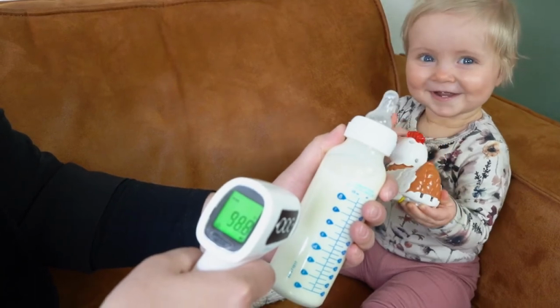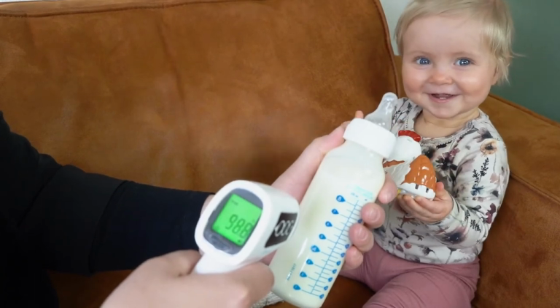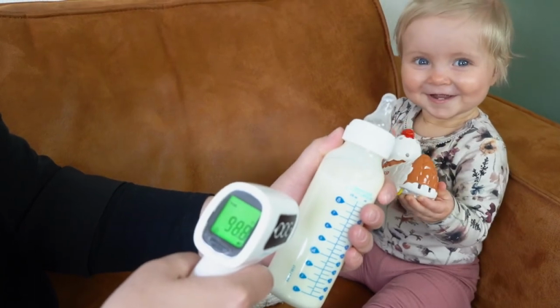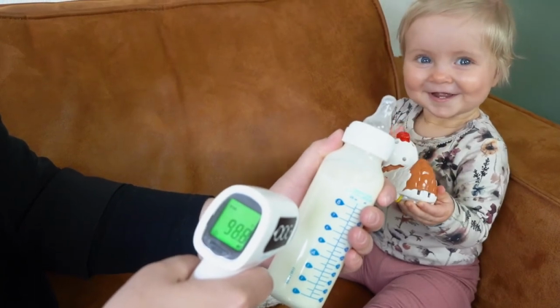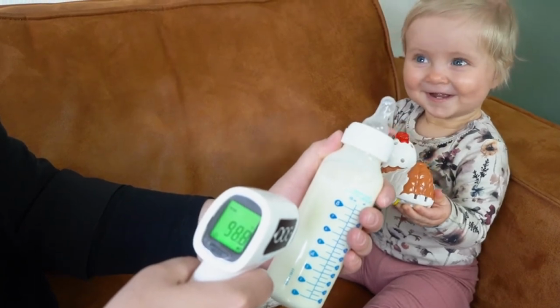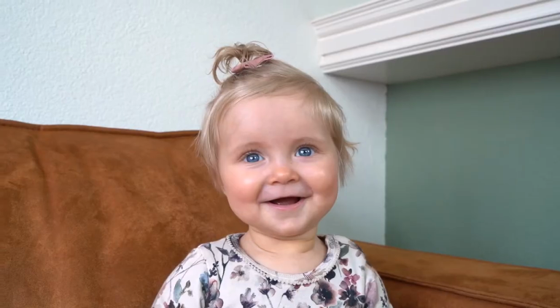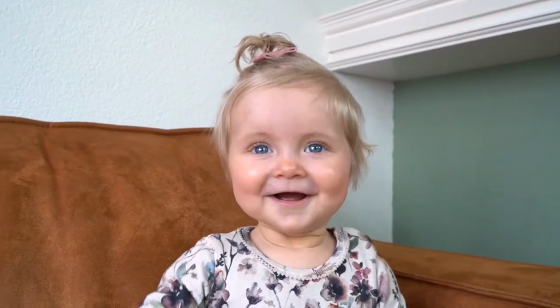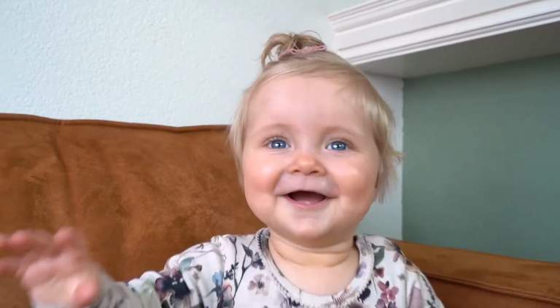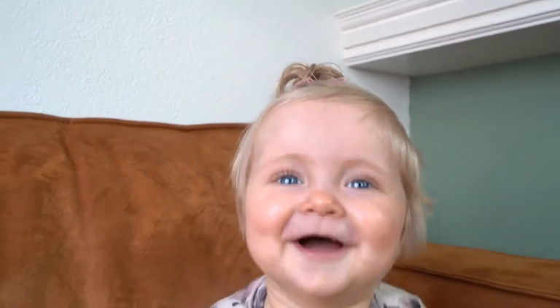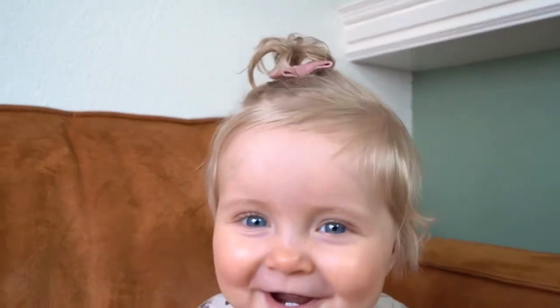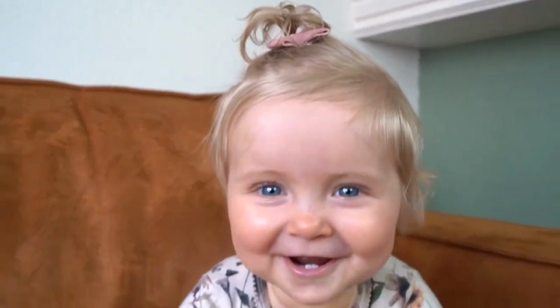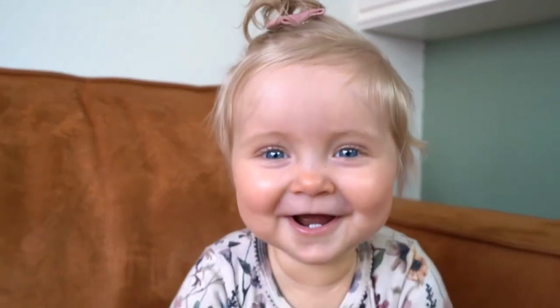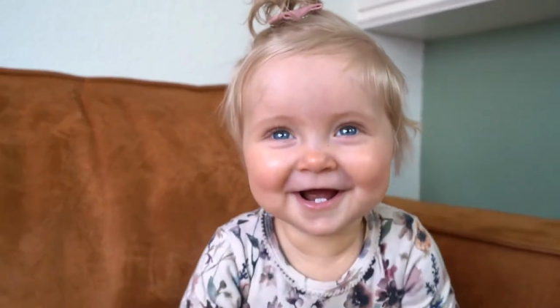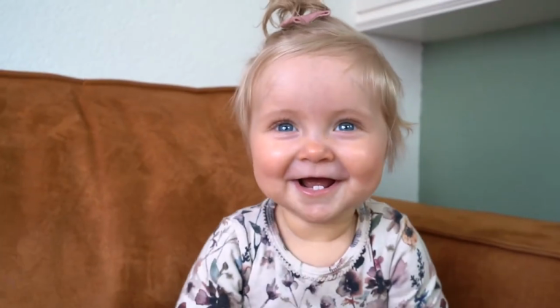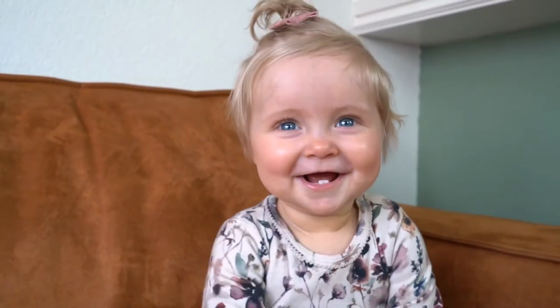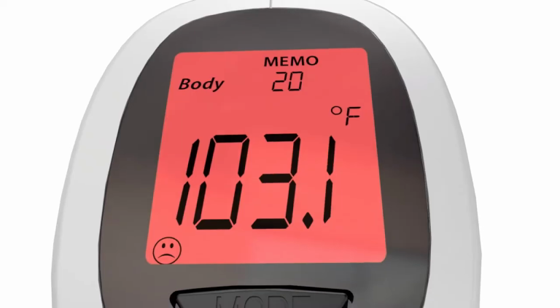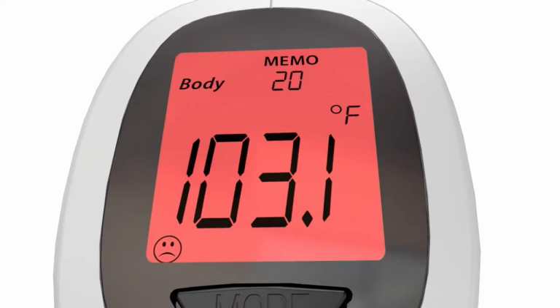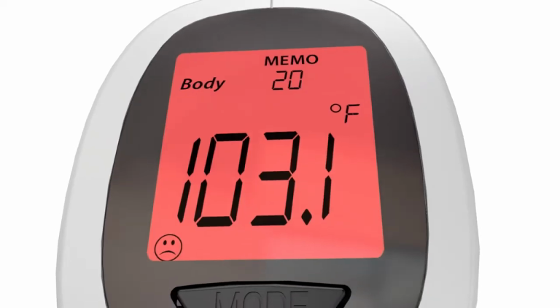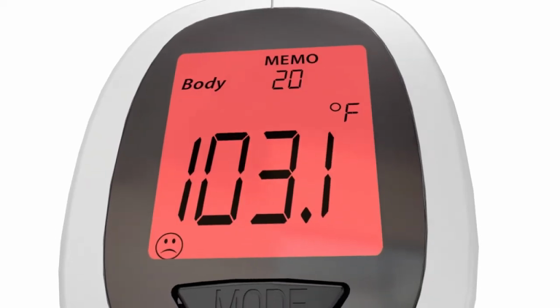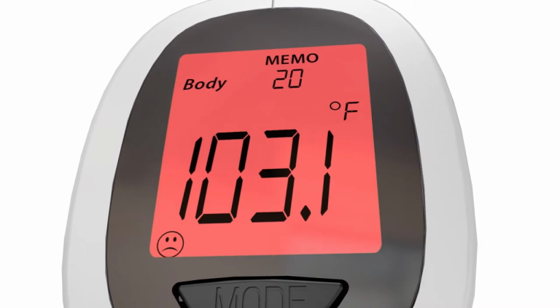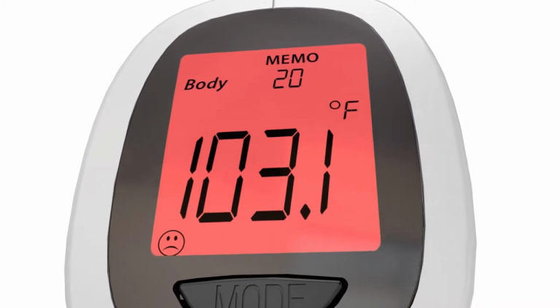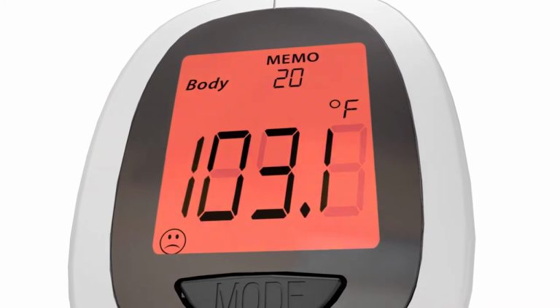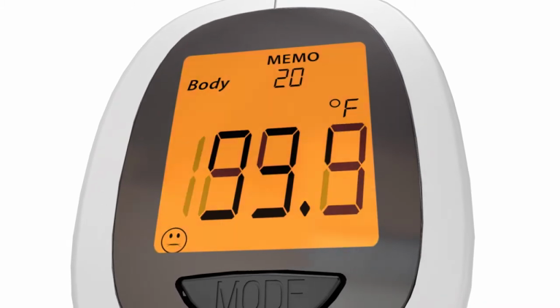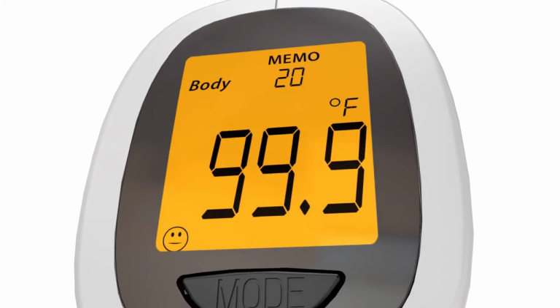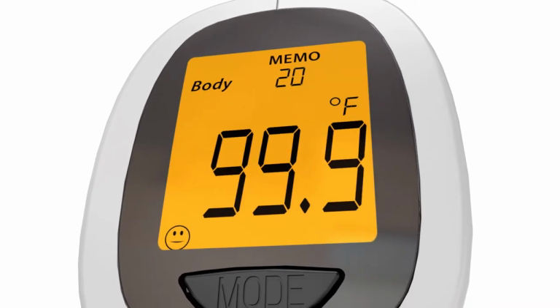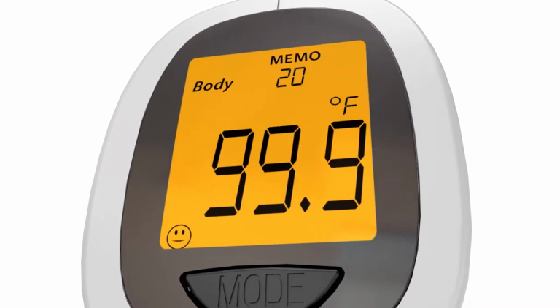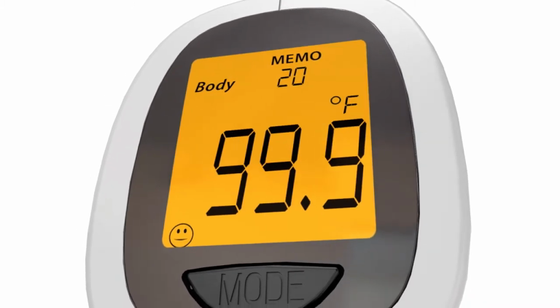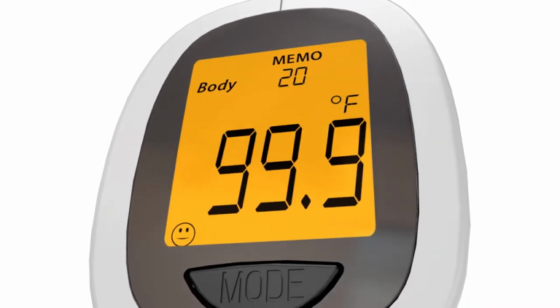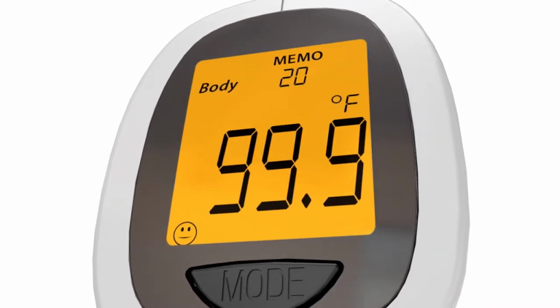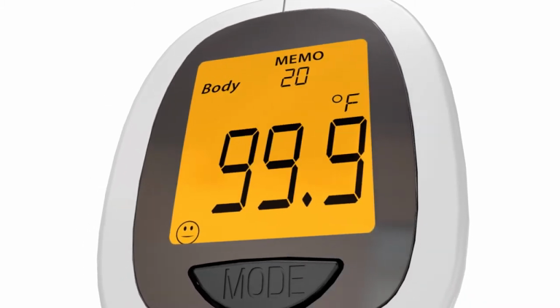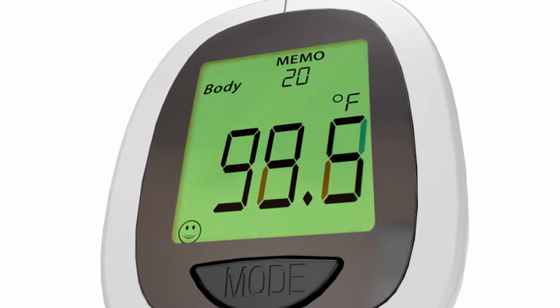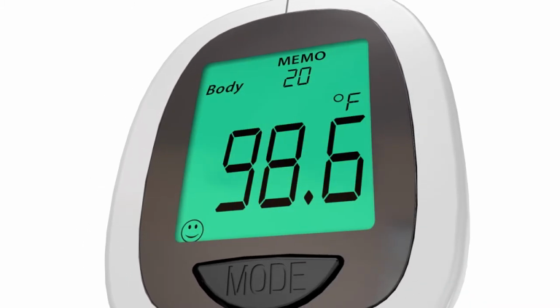When checking a body temperature, the colors on the display will help to identify a fever or a normal temperature.